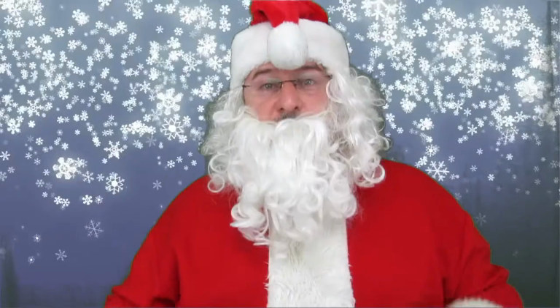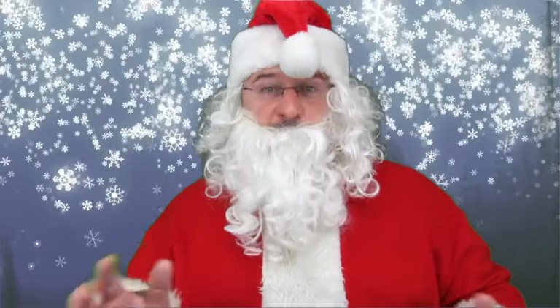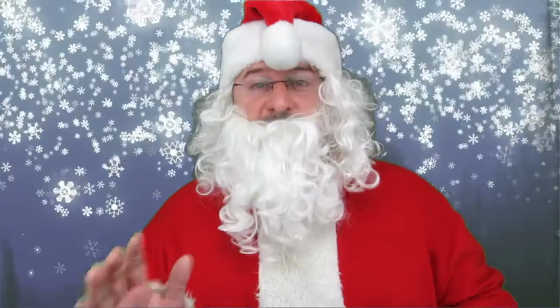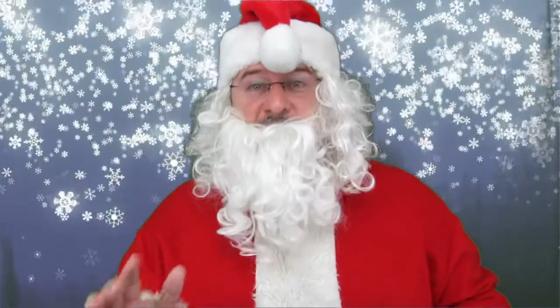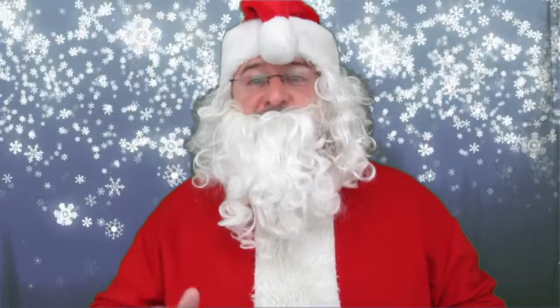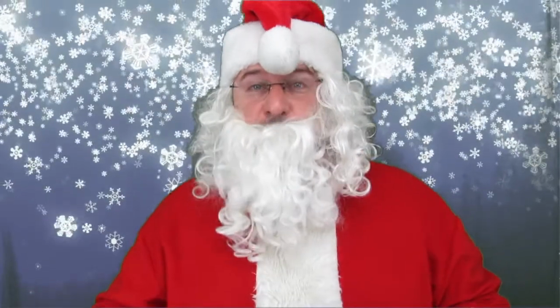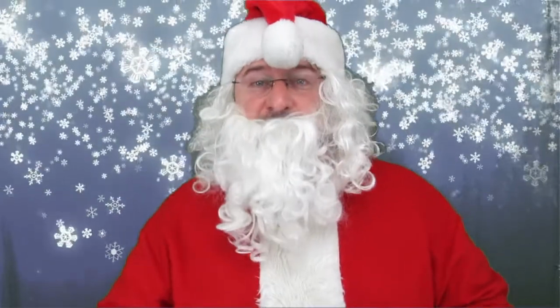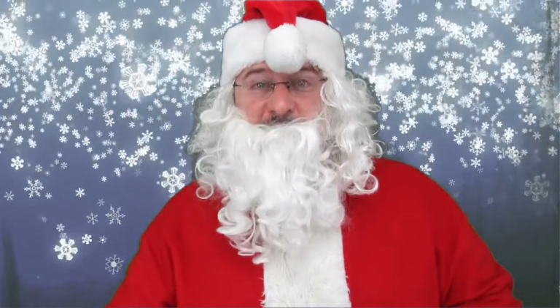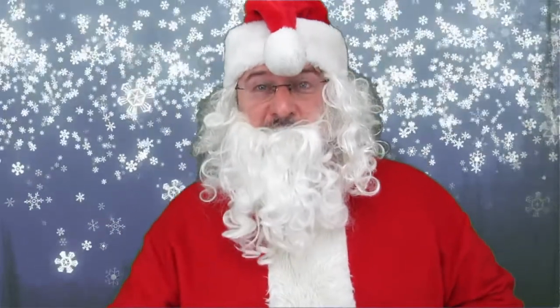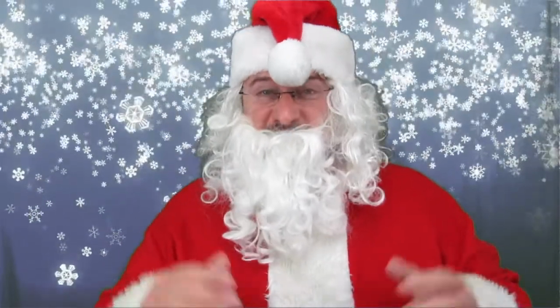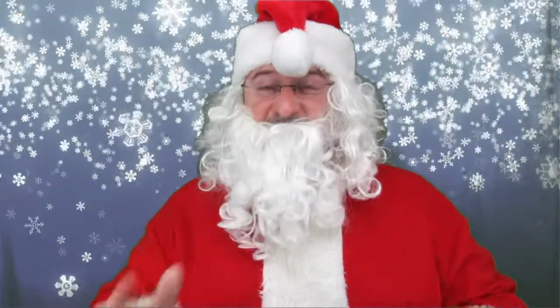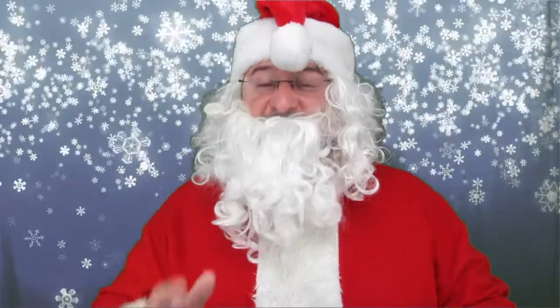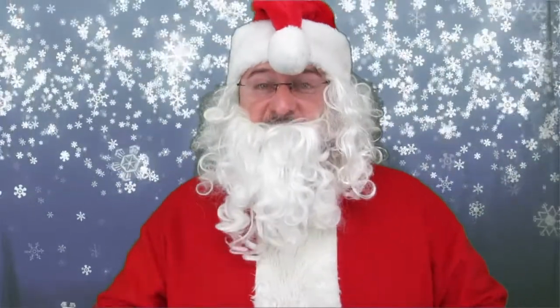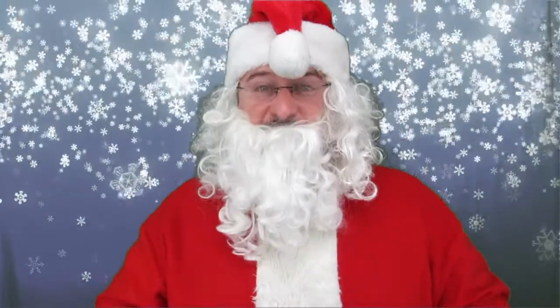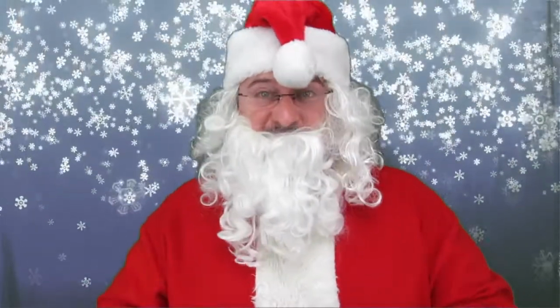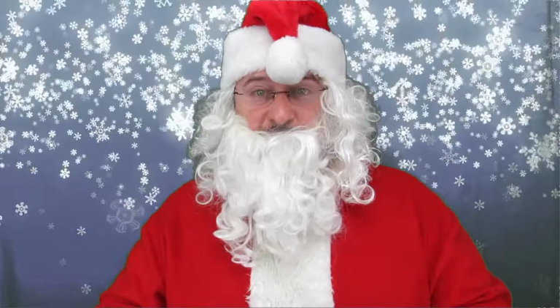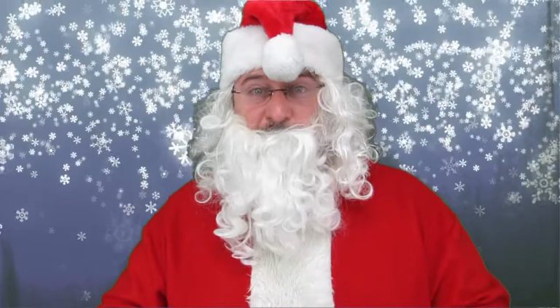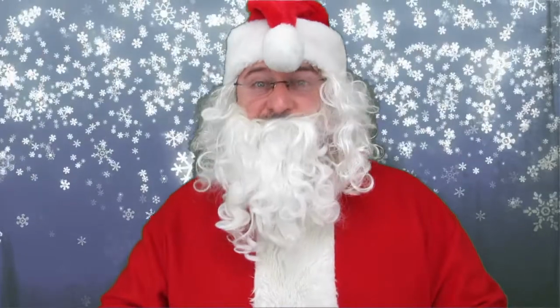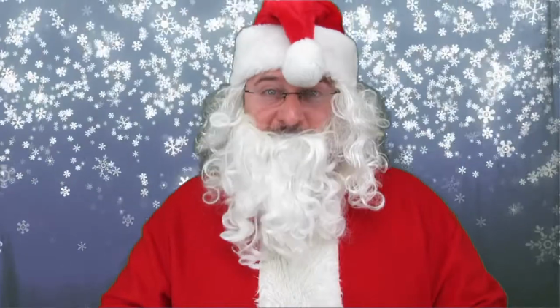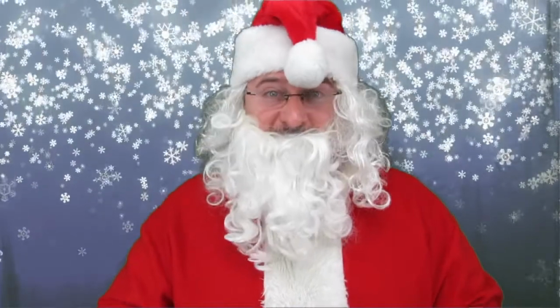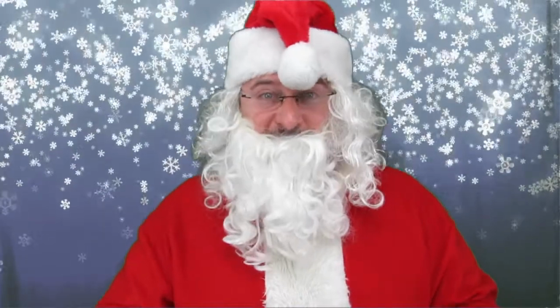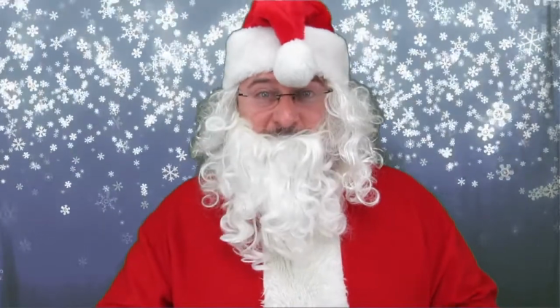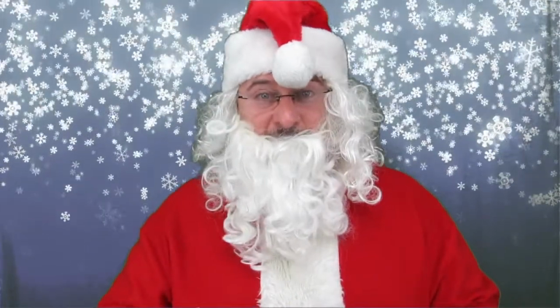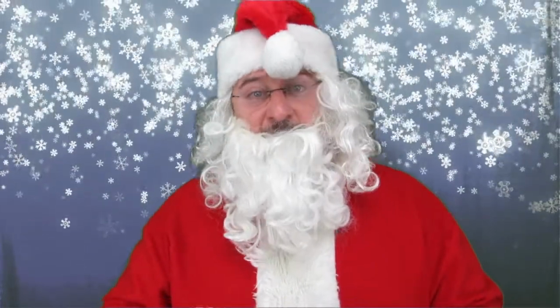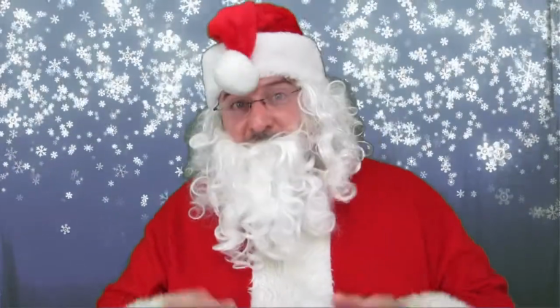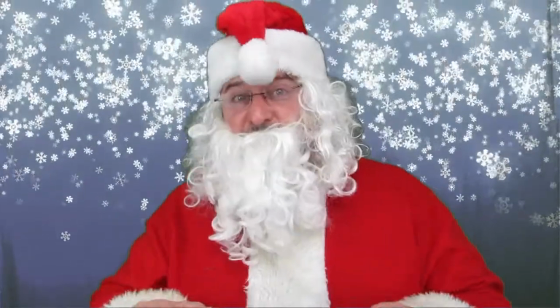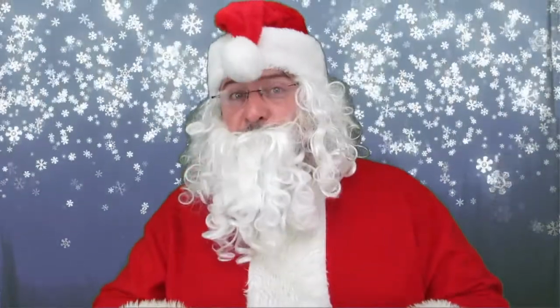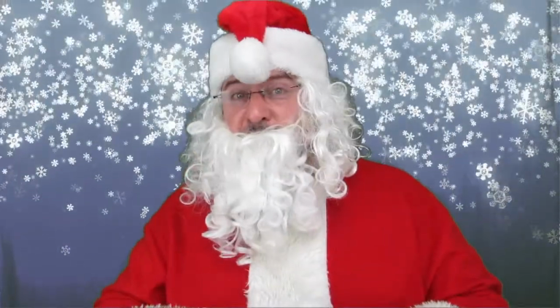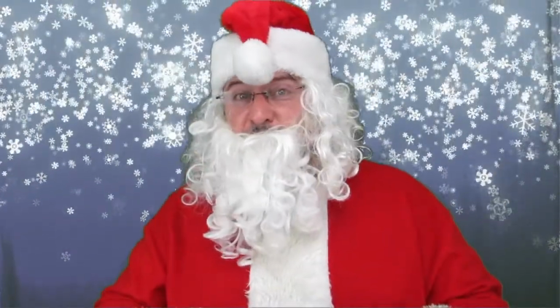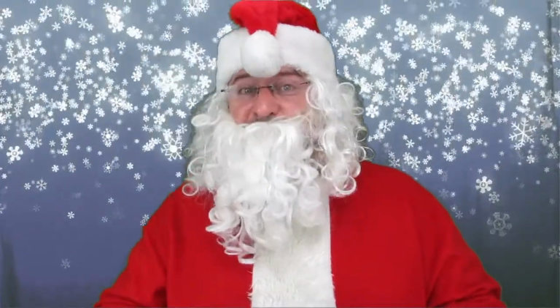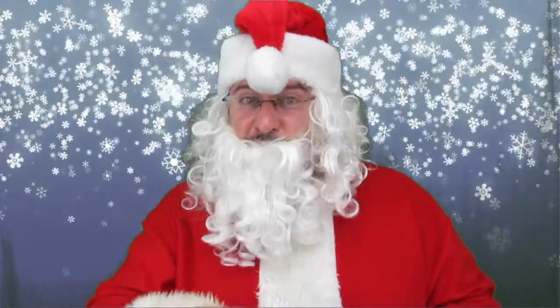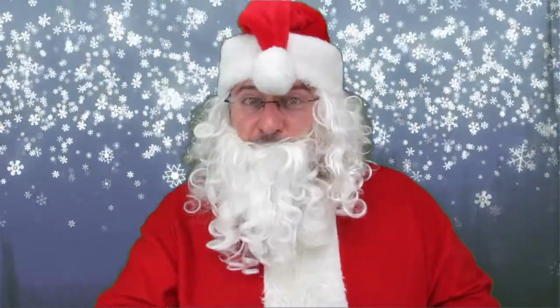The 2018 Road to Santa Run is this Saturday, December 1st, starting at 11 o'clock. Here's some important information for you.